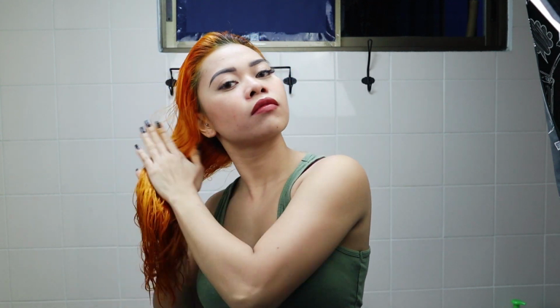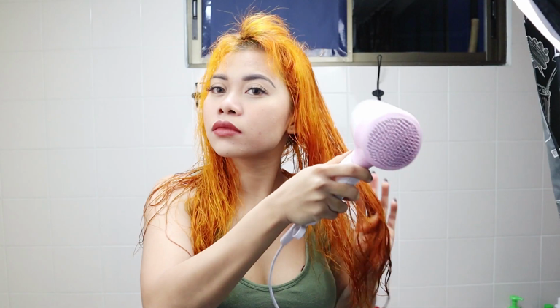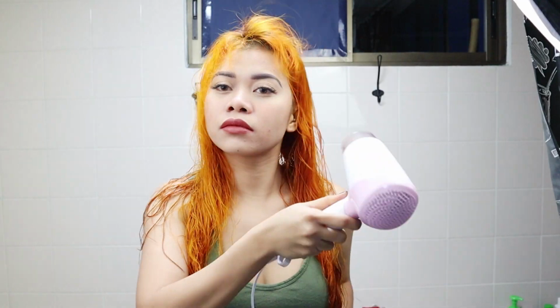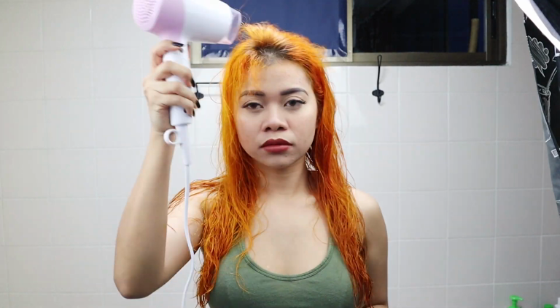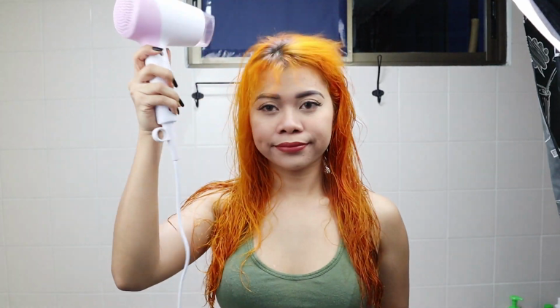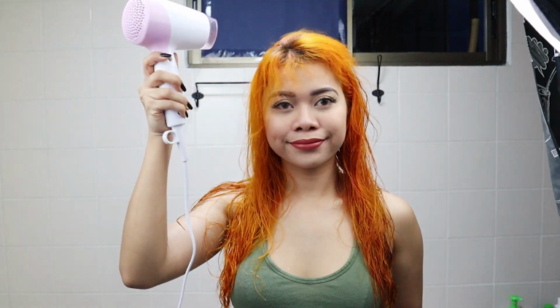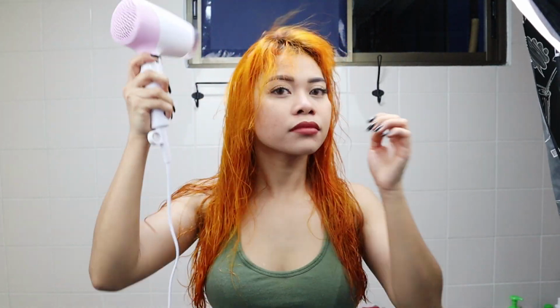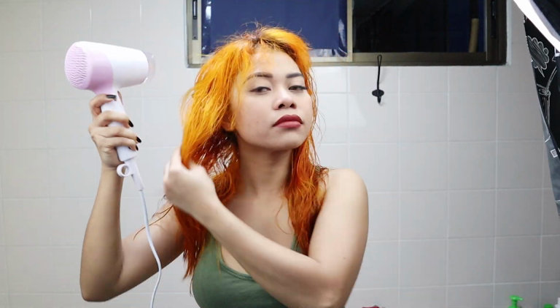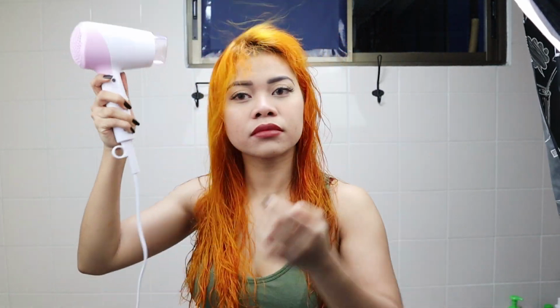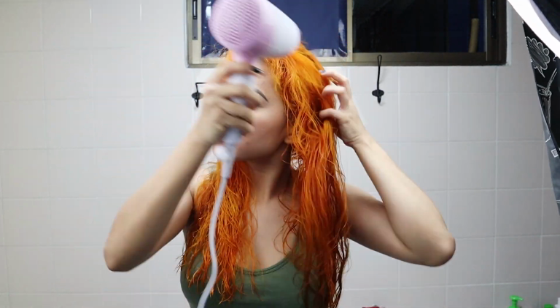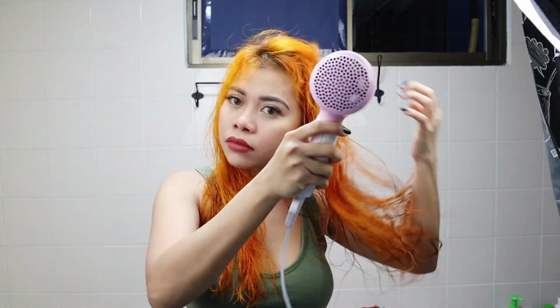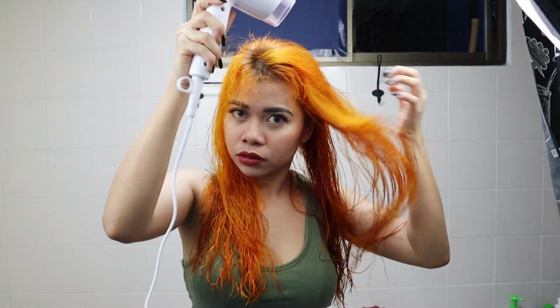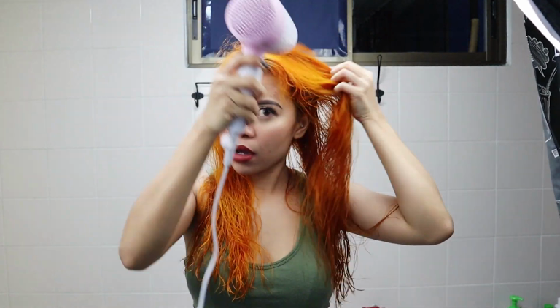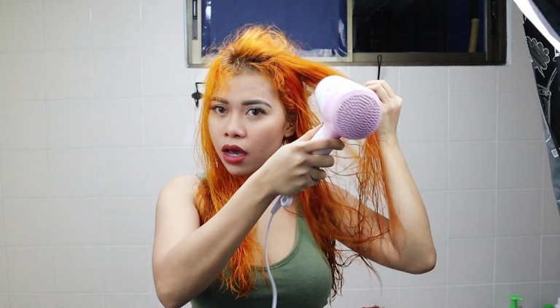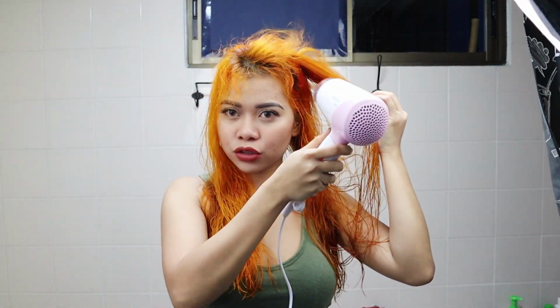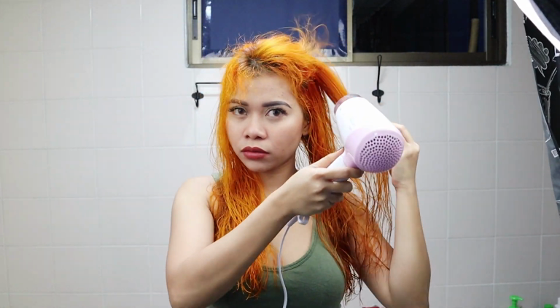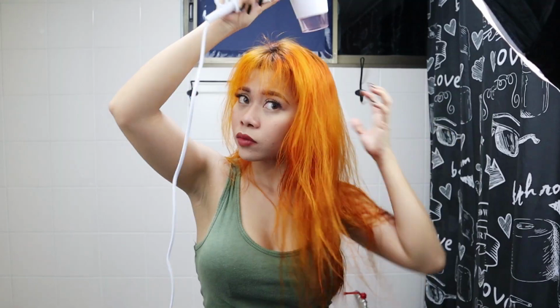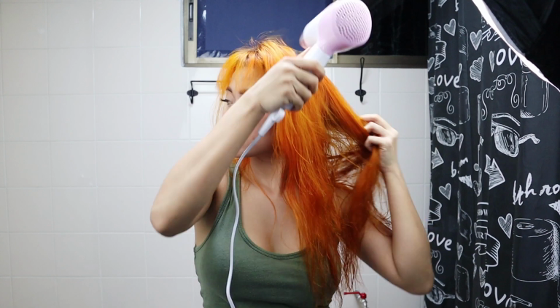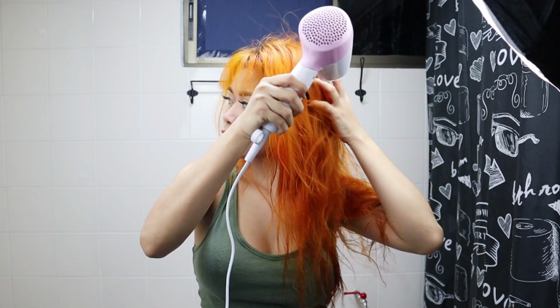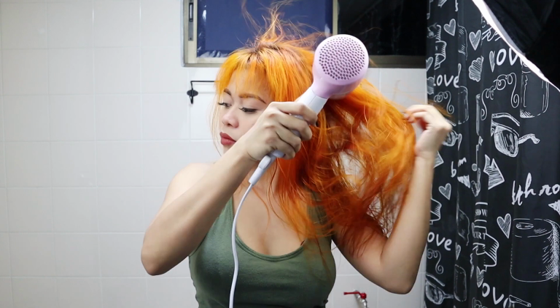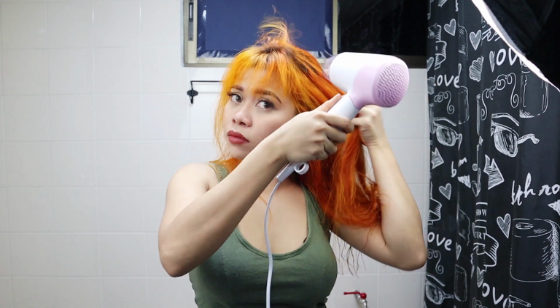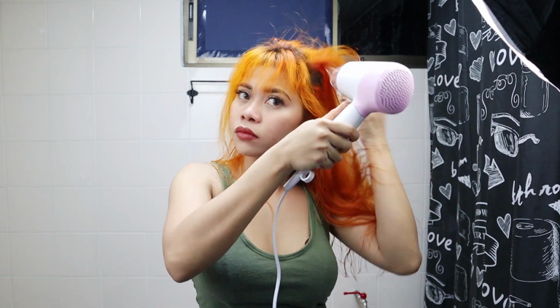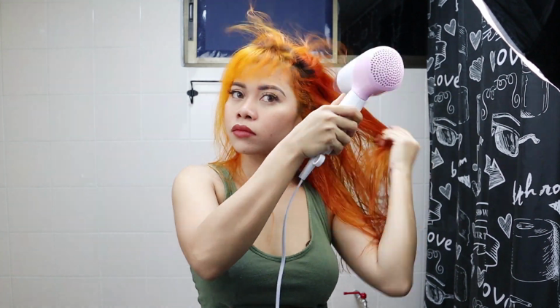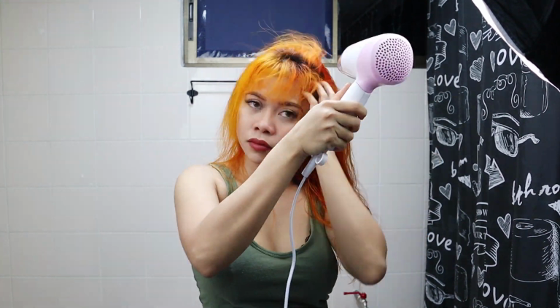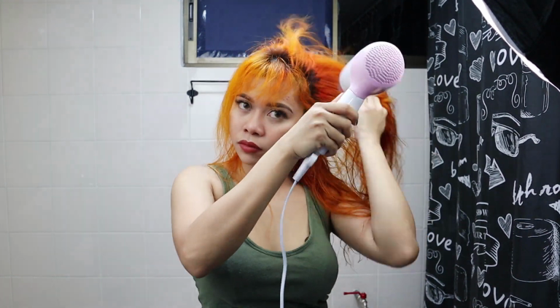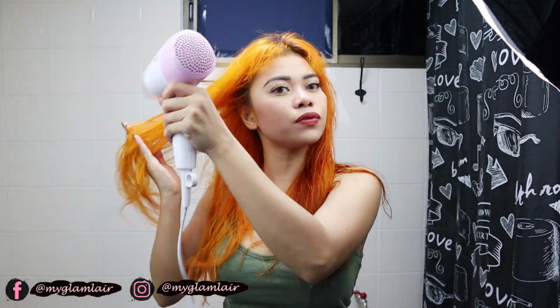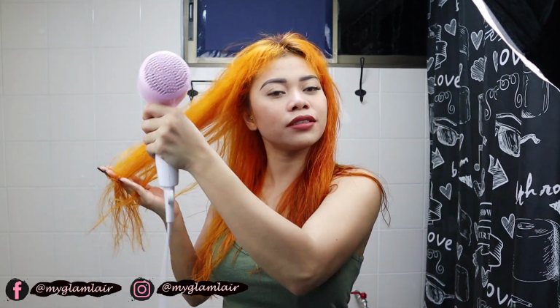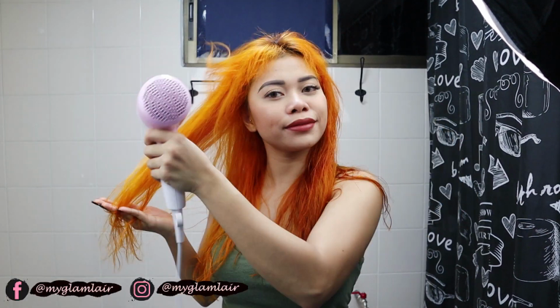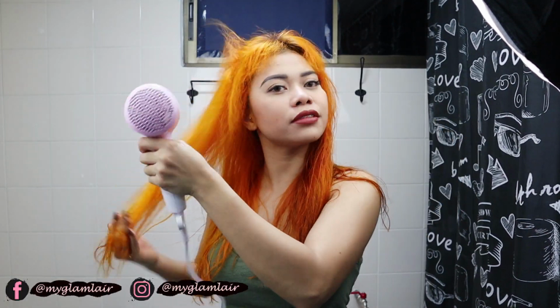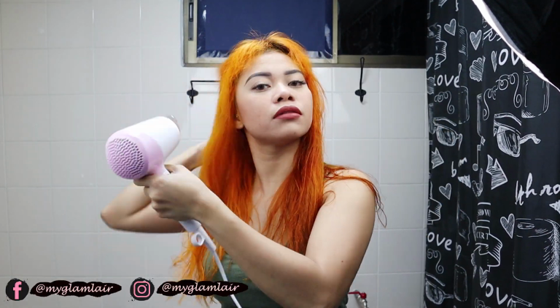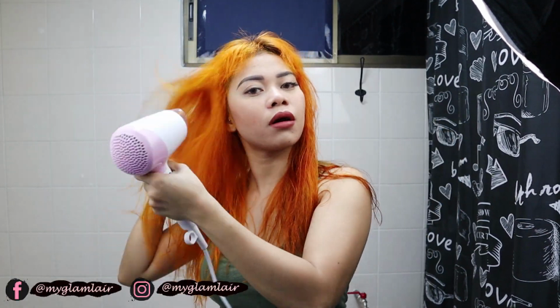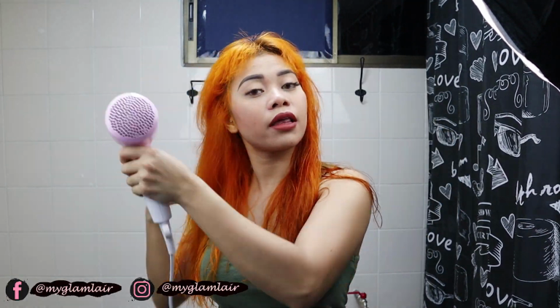I'm just gonna blow dry my hair real quick, but you can also air dry your hair — do as you wish.